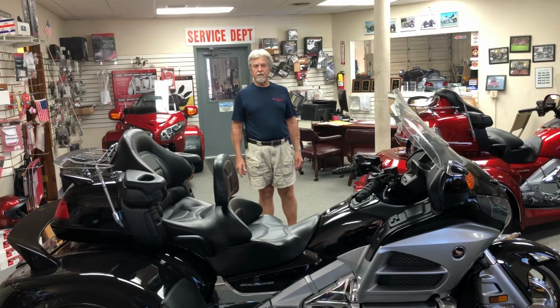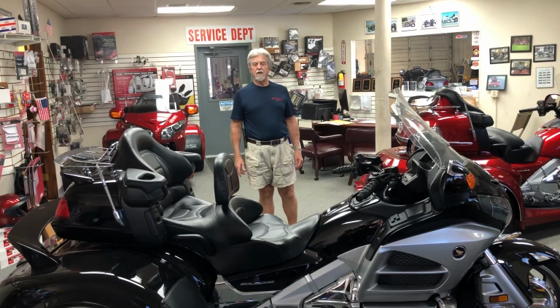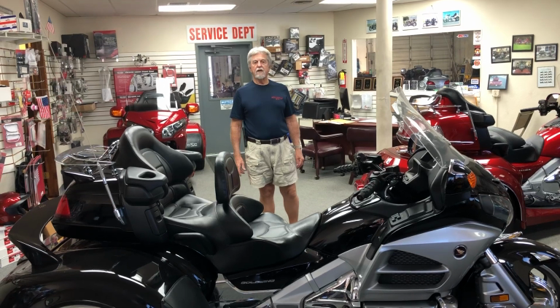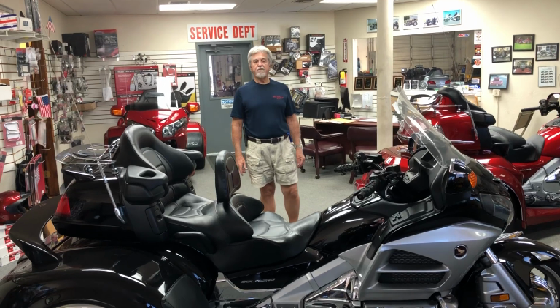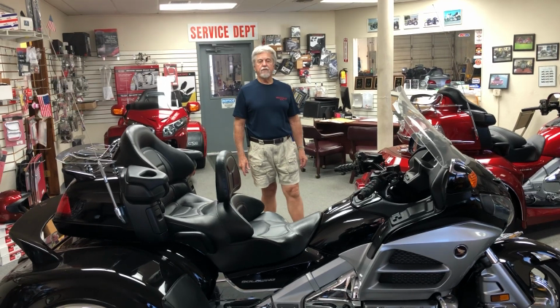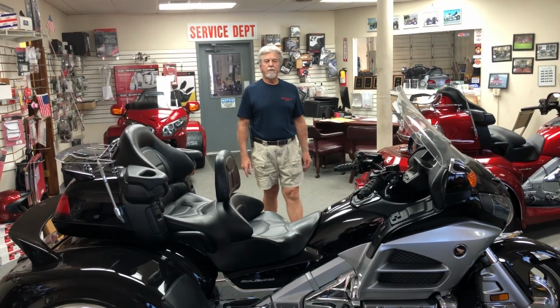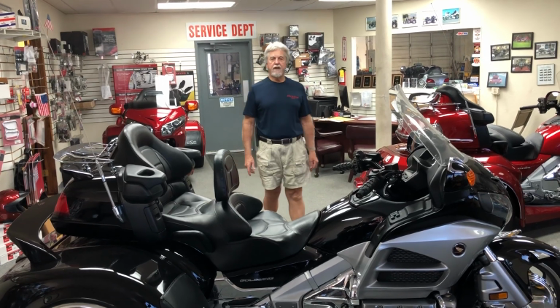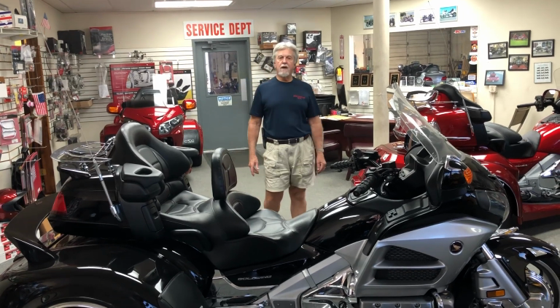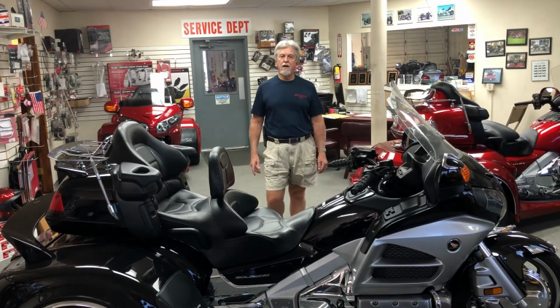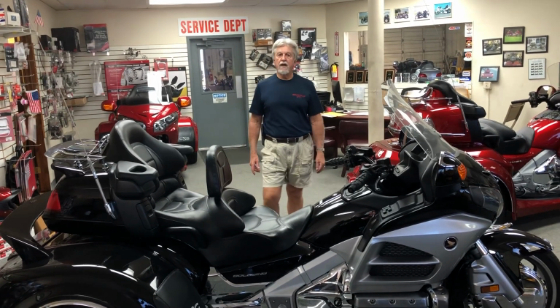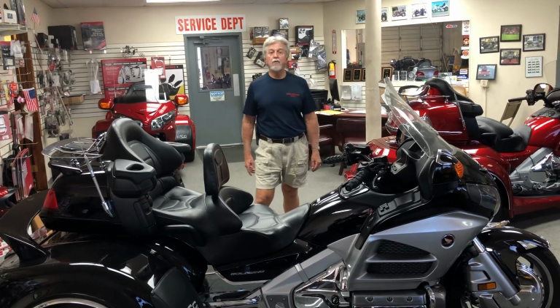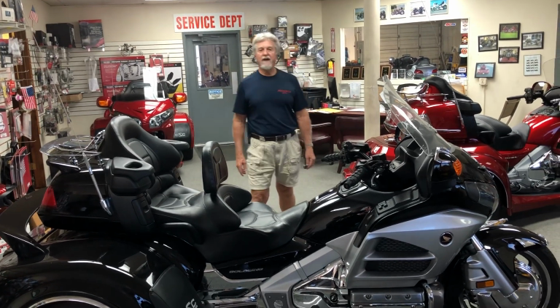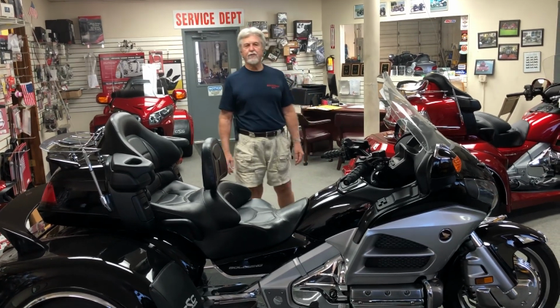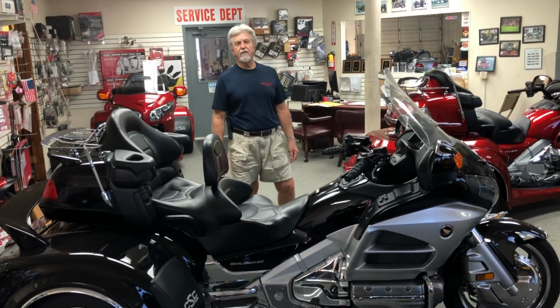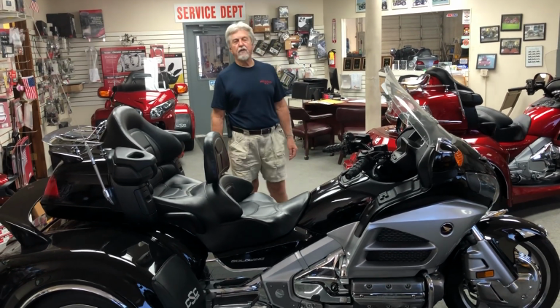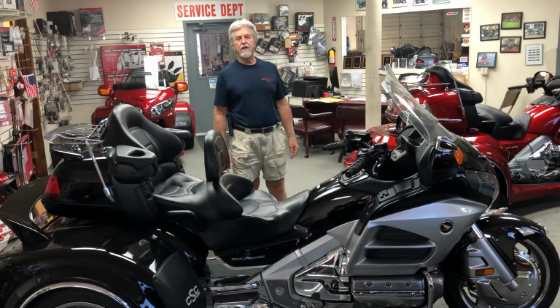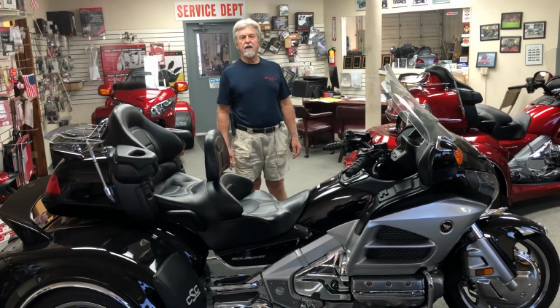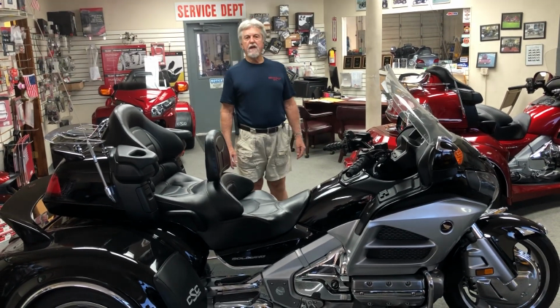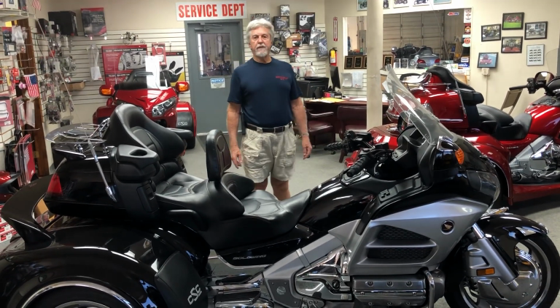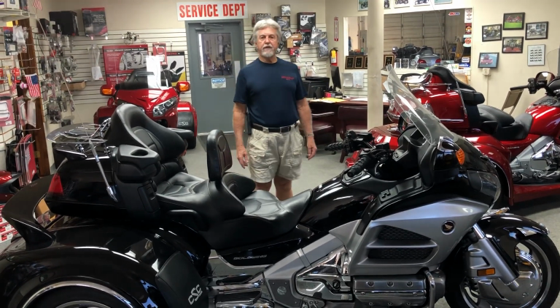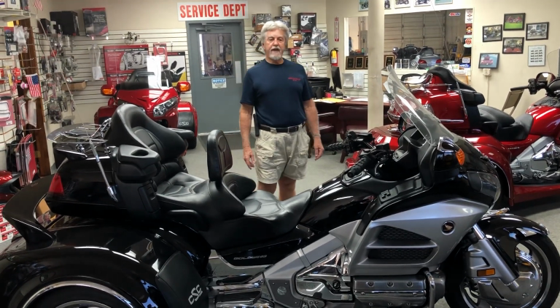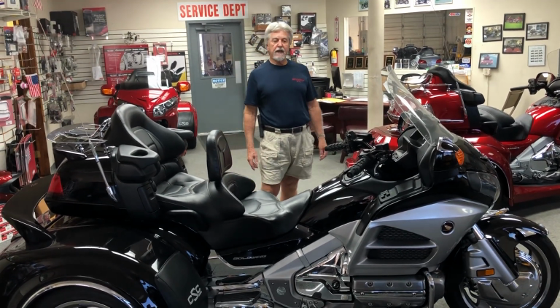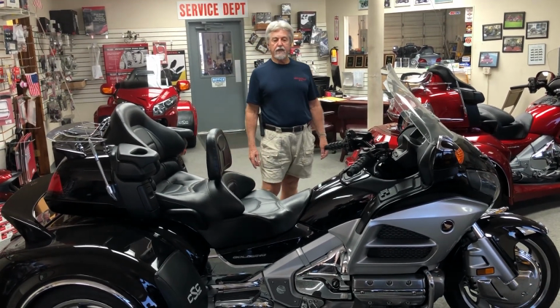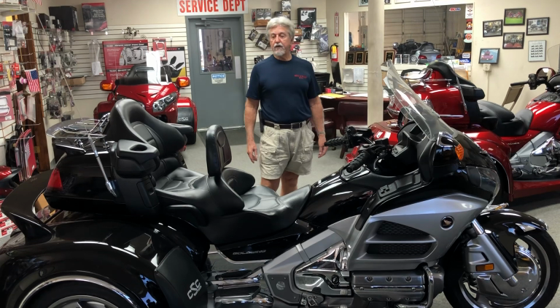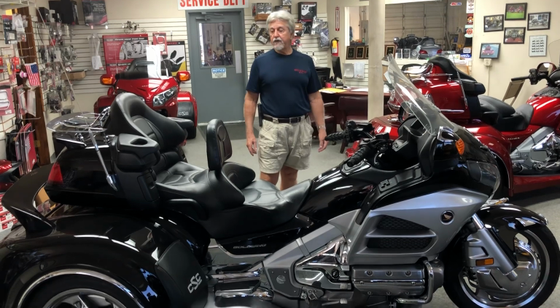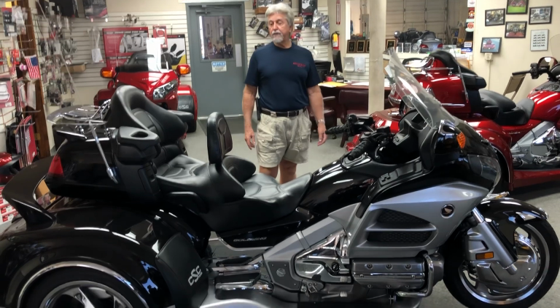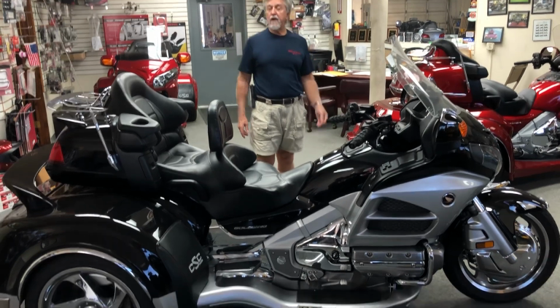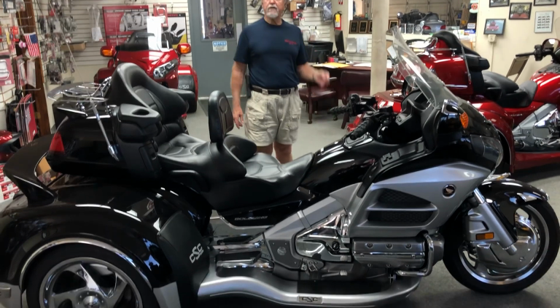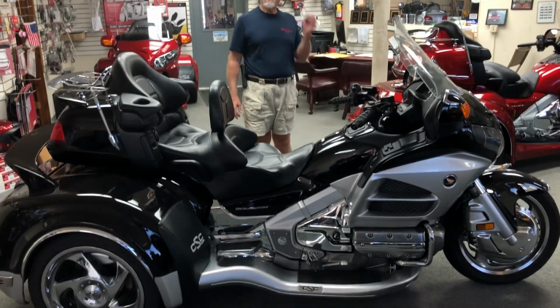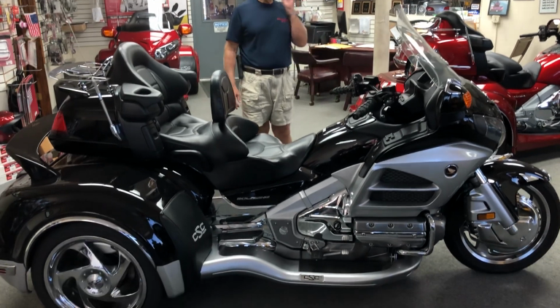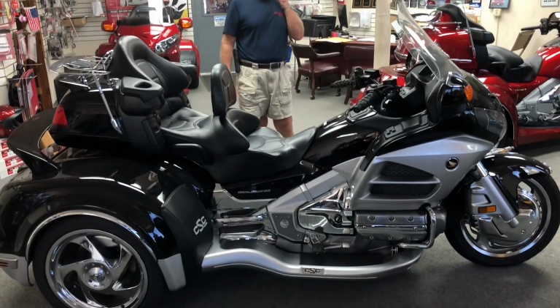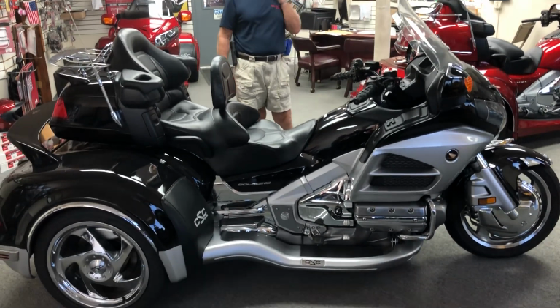Hi folks, I'm Dan Meyer. I own Bikes and Trikes of Florida. I'm here today to show you some trikes that we just finished building.